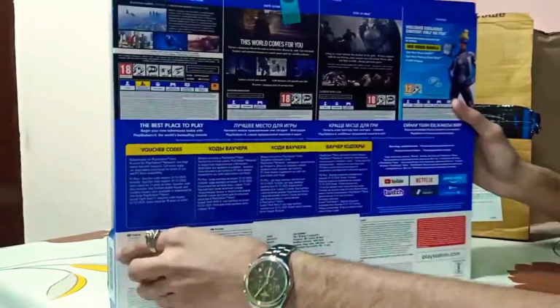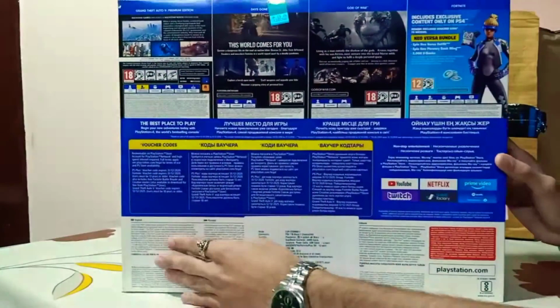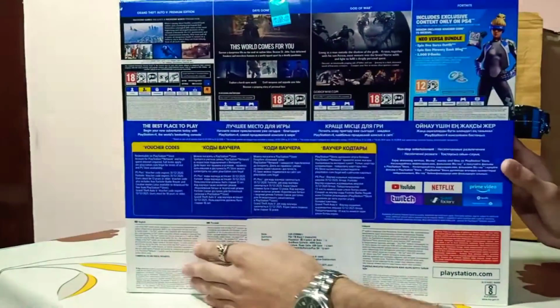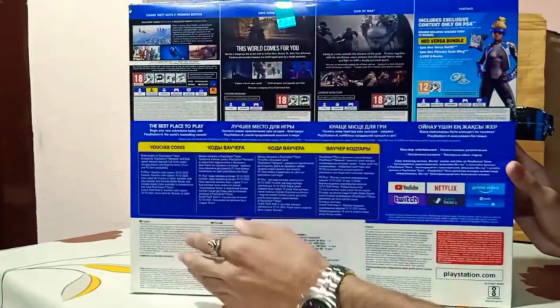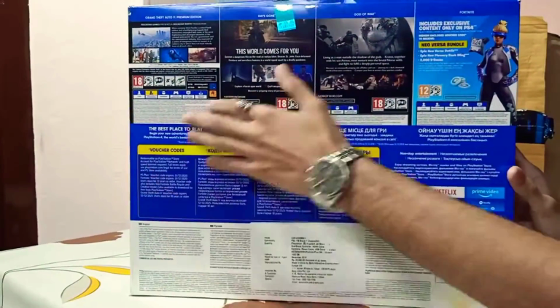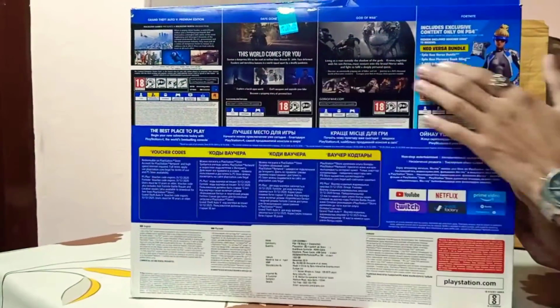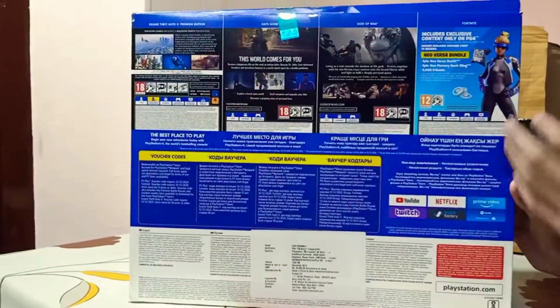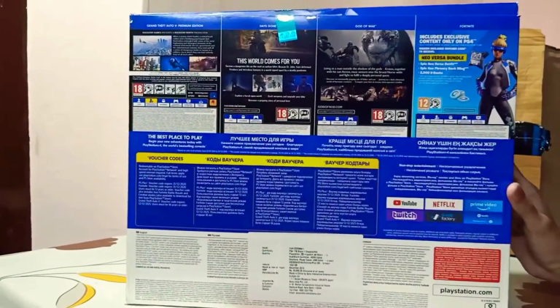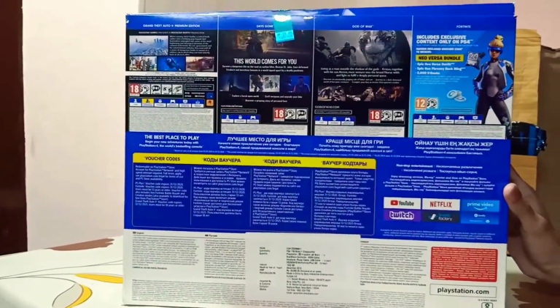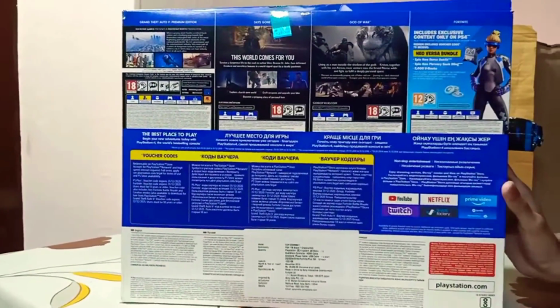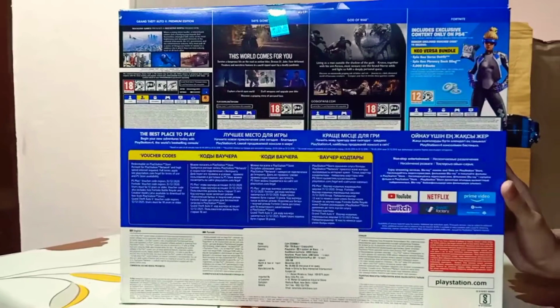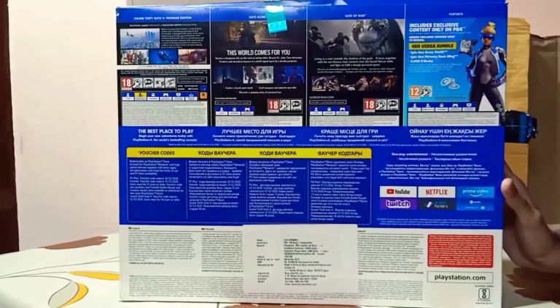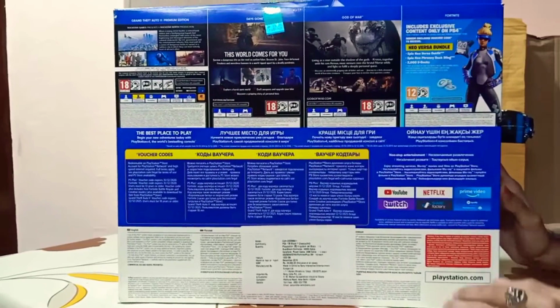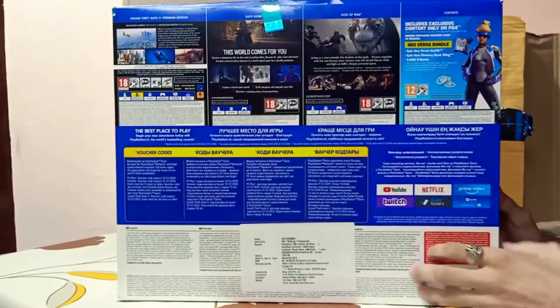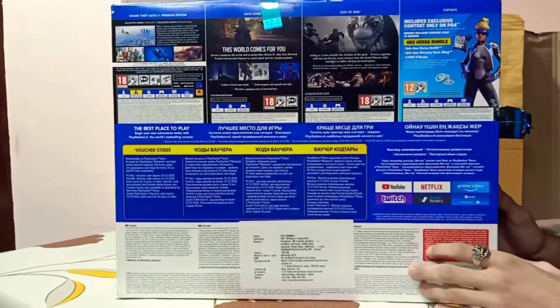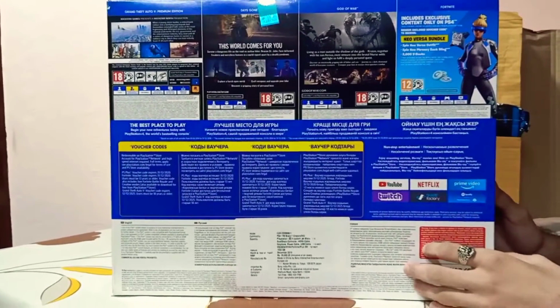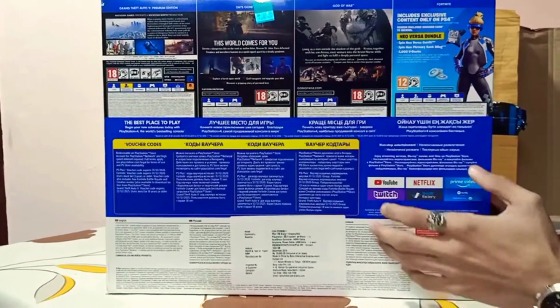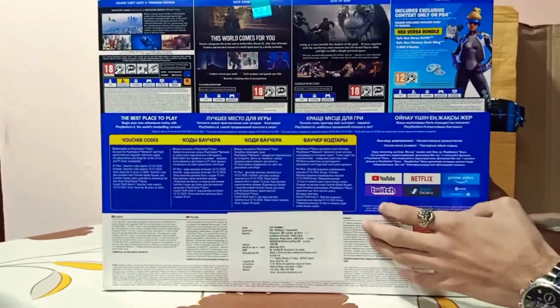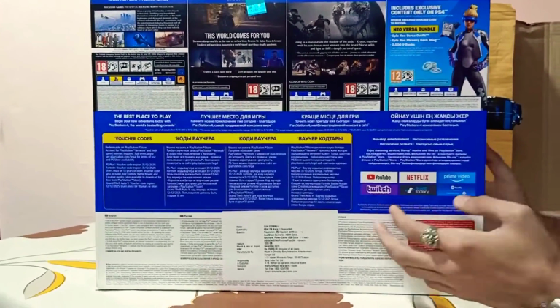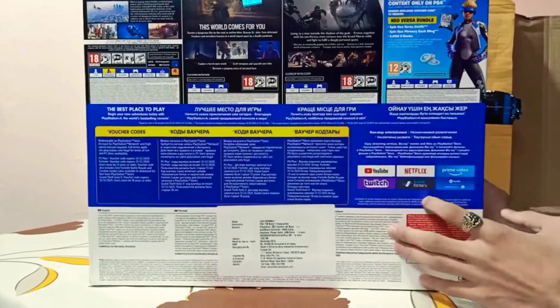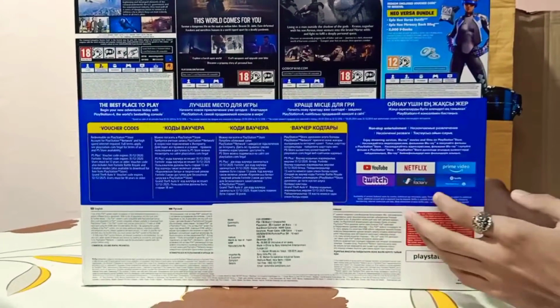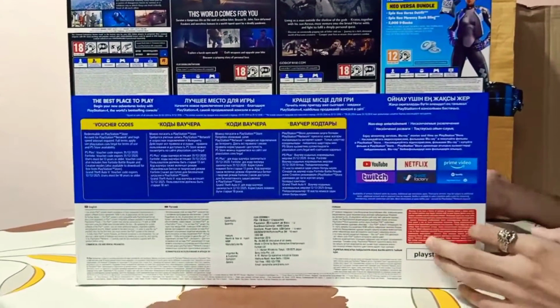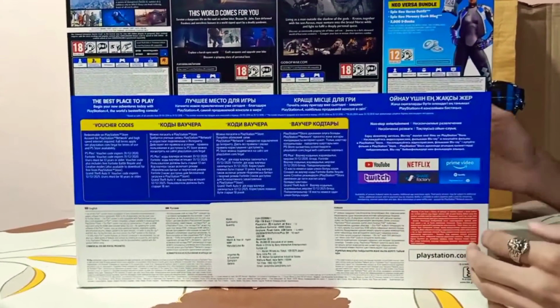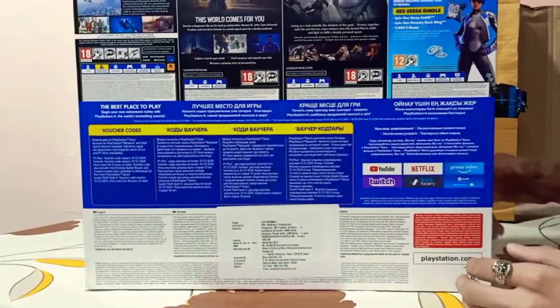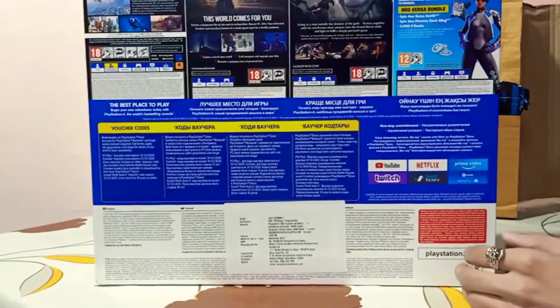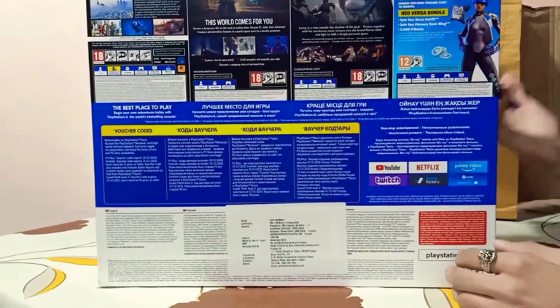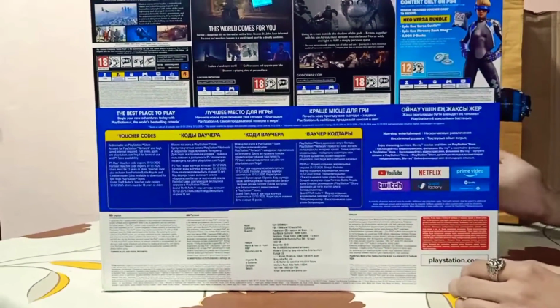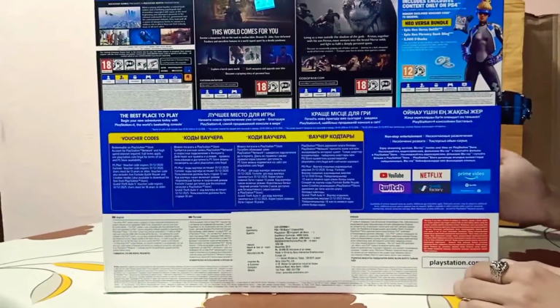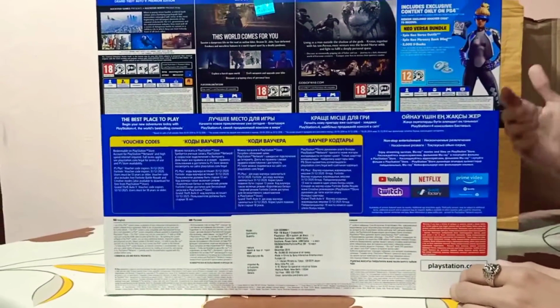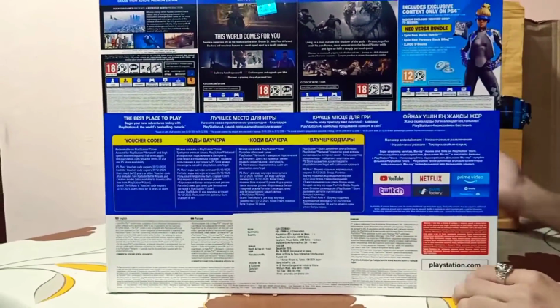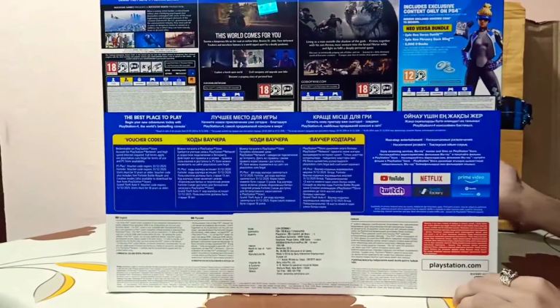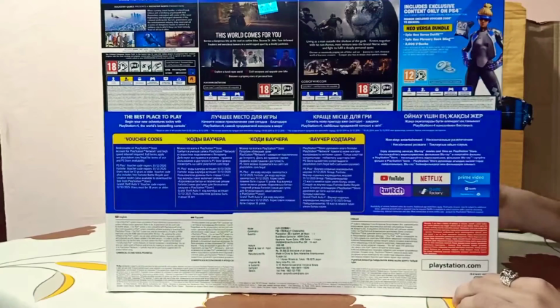You can also take the video and review of the game. You can also check the game. Now we have YouTube, Netflix, Prime Video — the option is available.